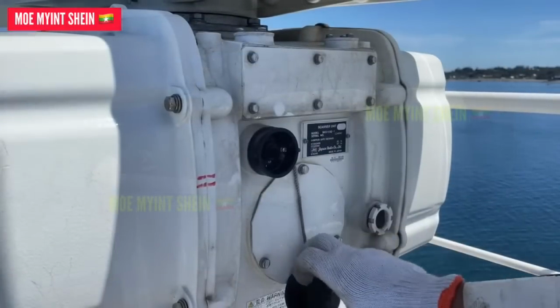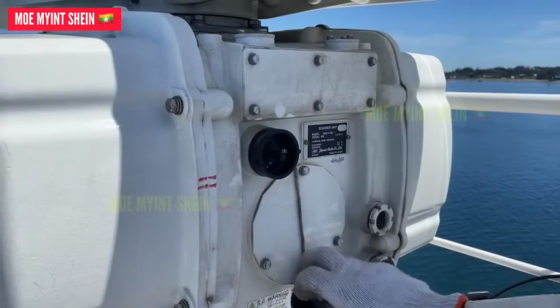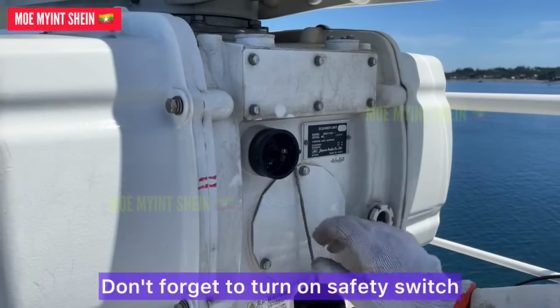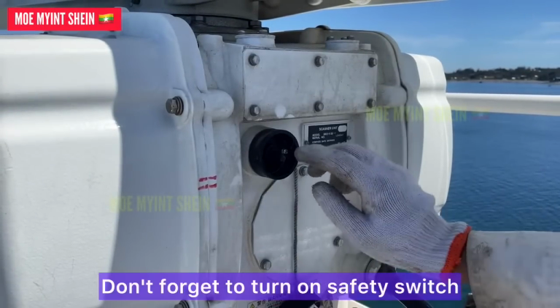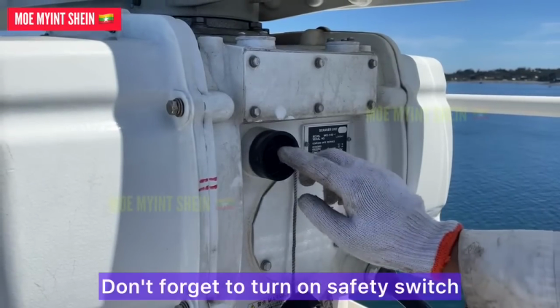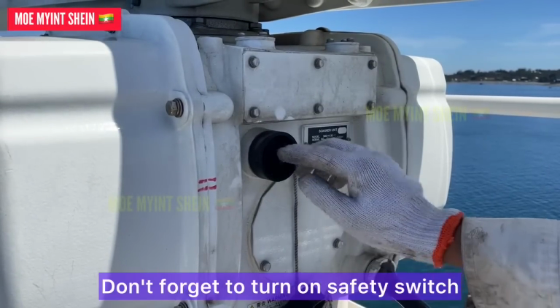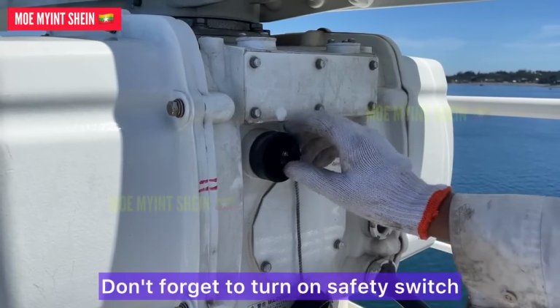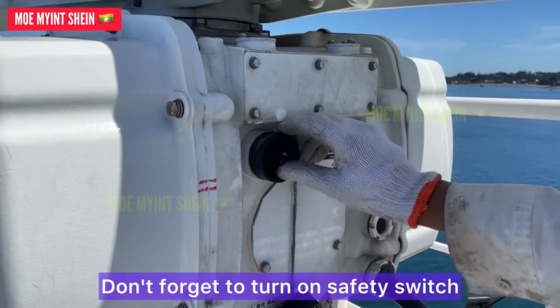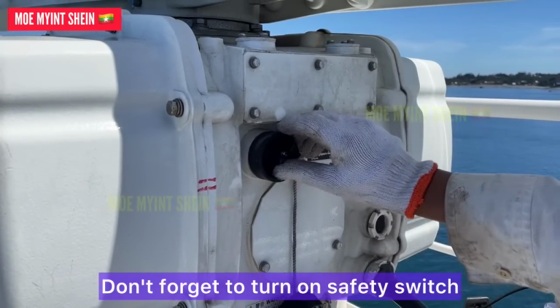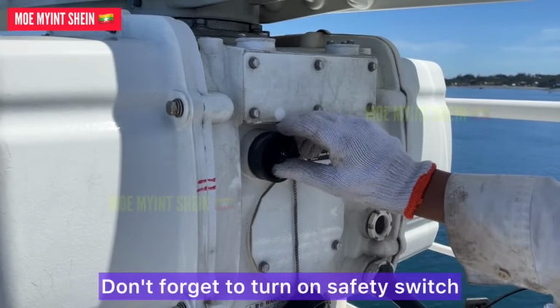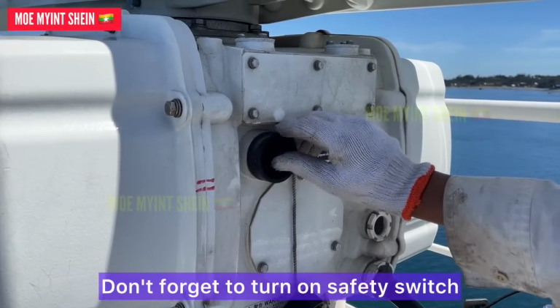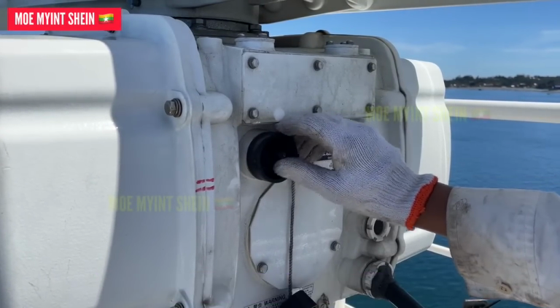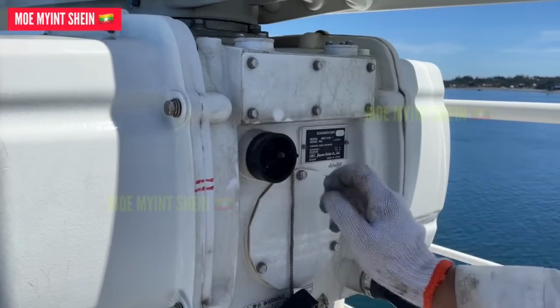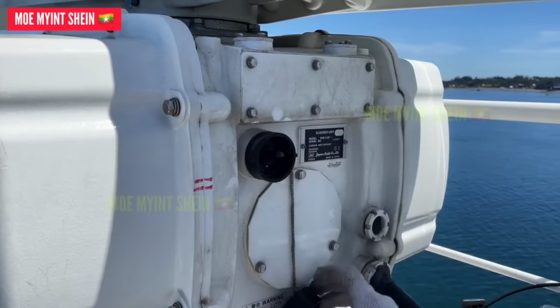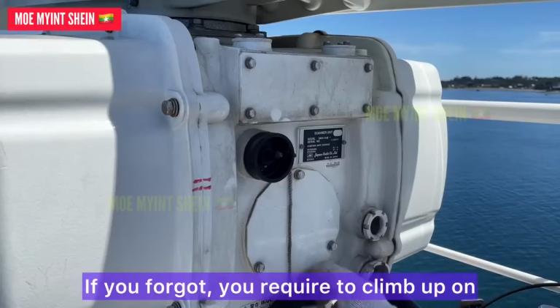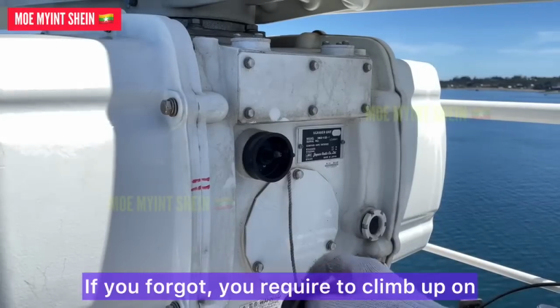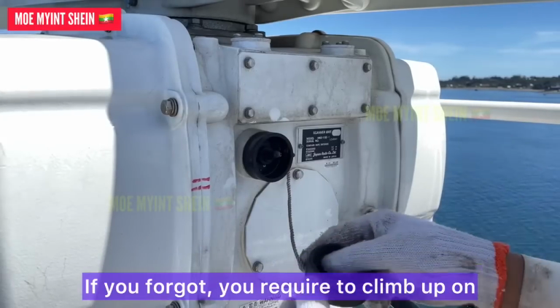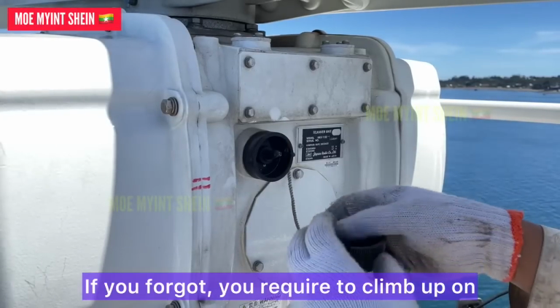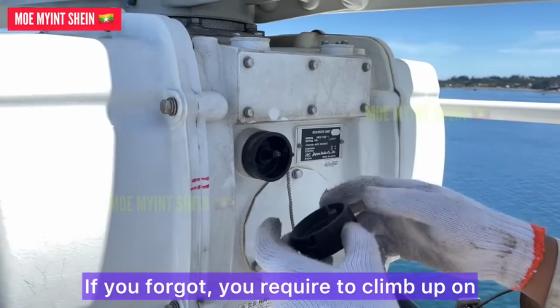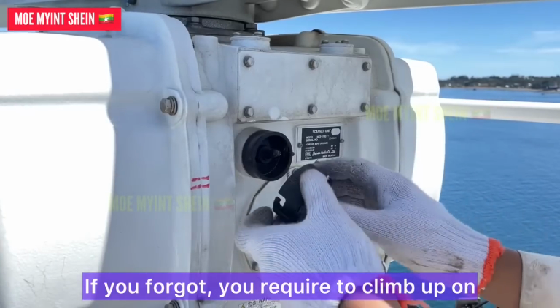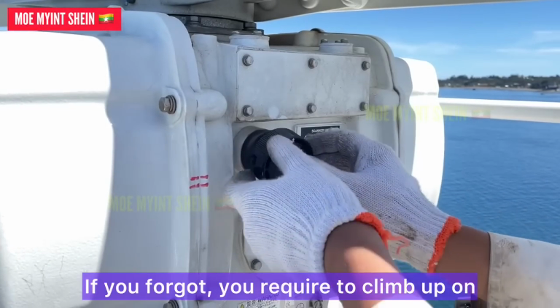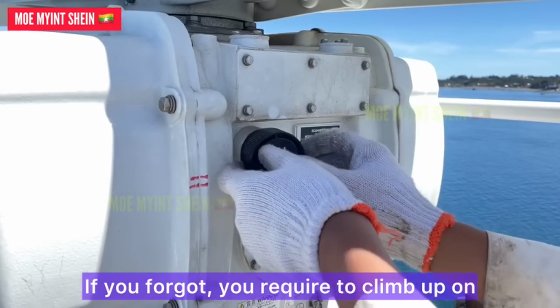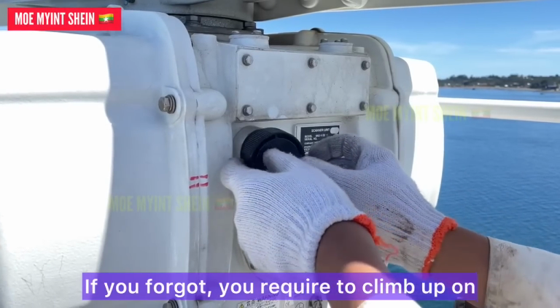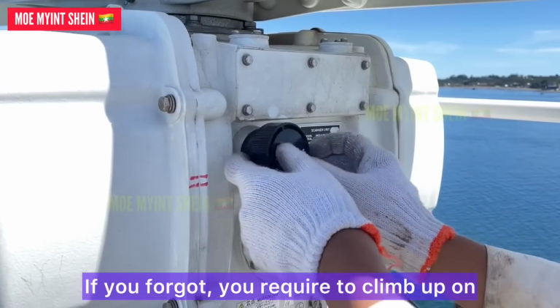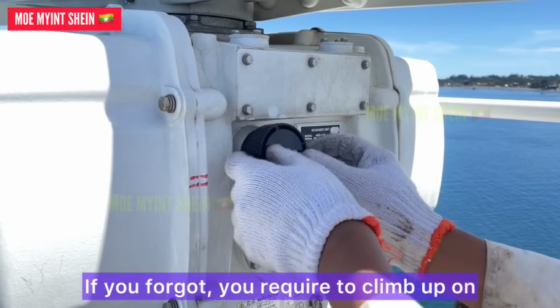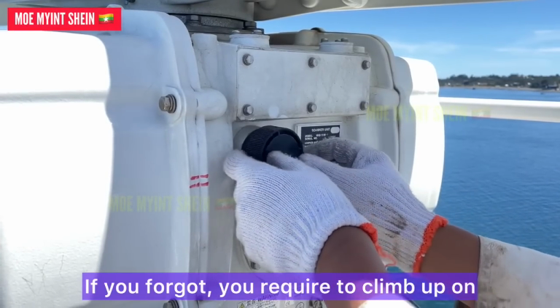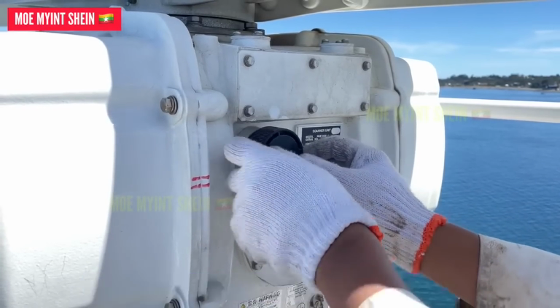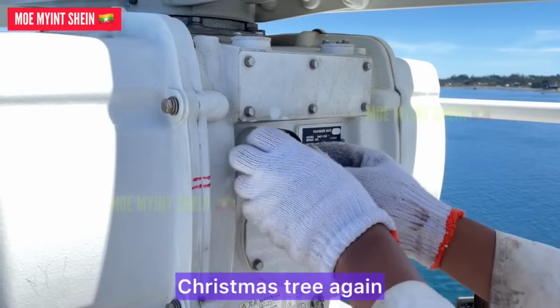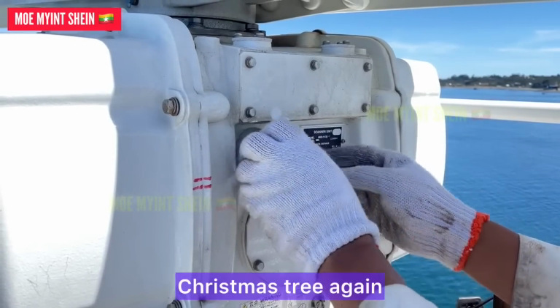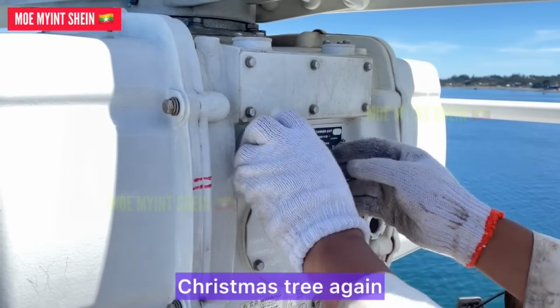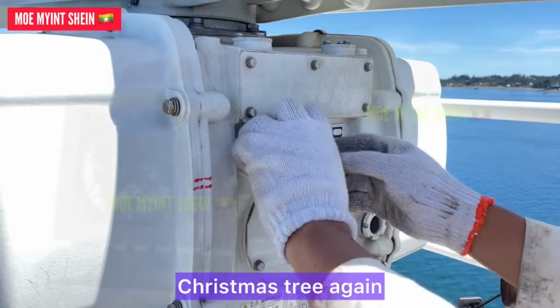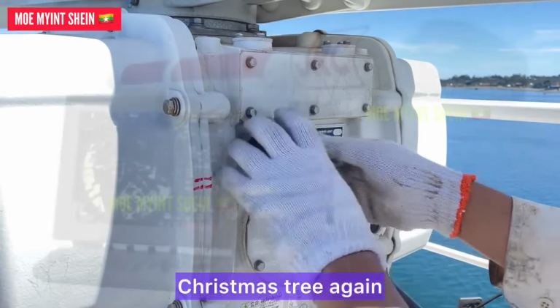Don't forget to turn on the safety switch. If you forget, you will need to climb up to the mast head again.